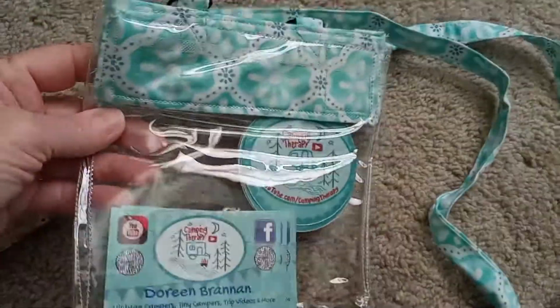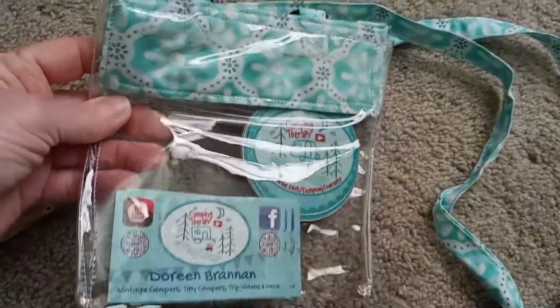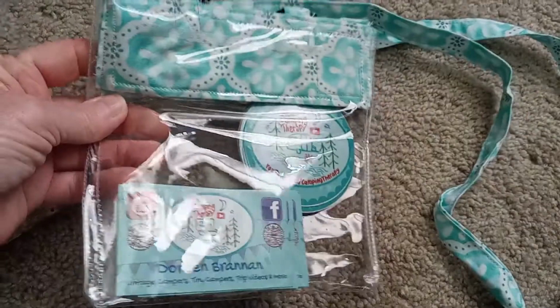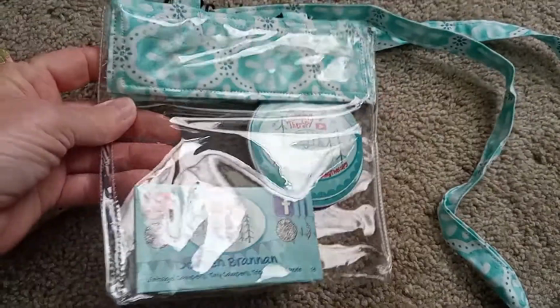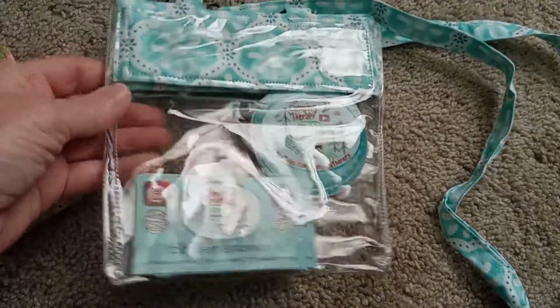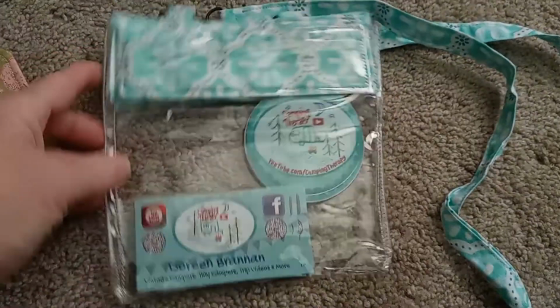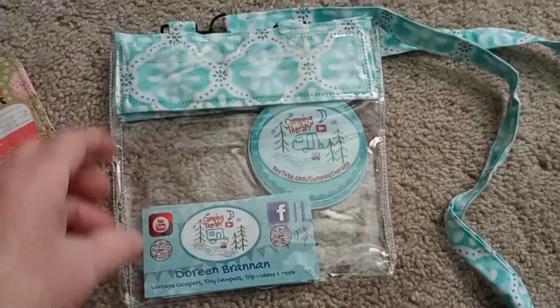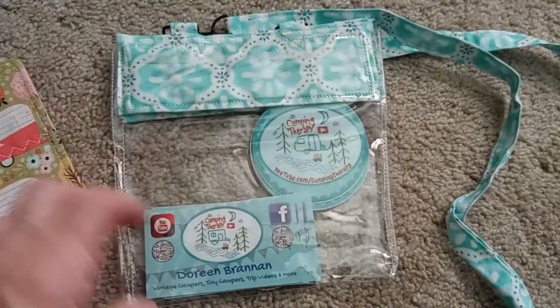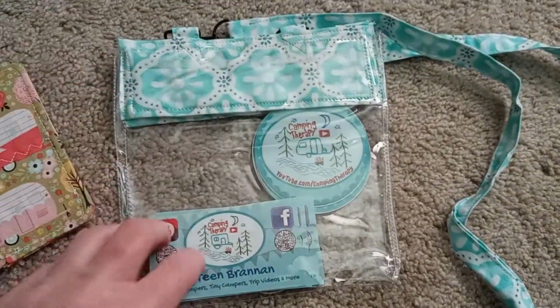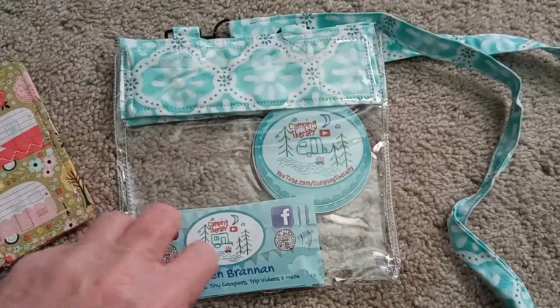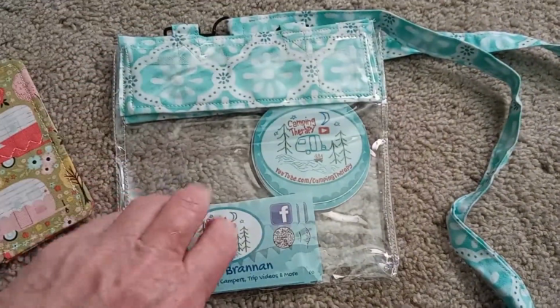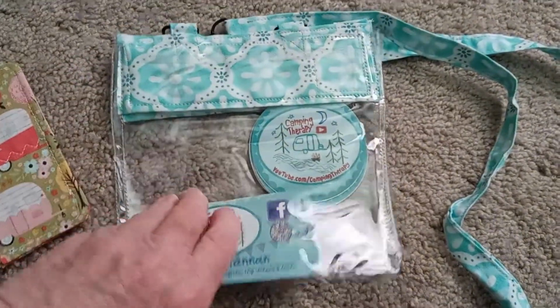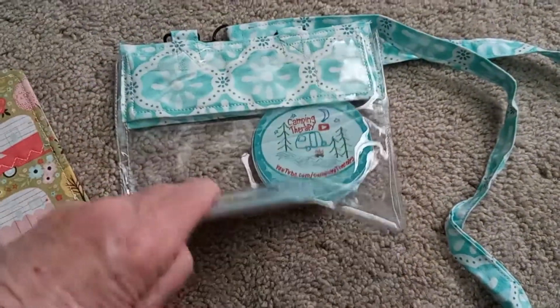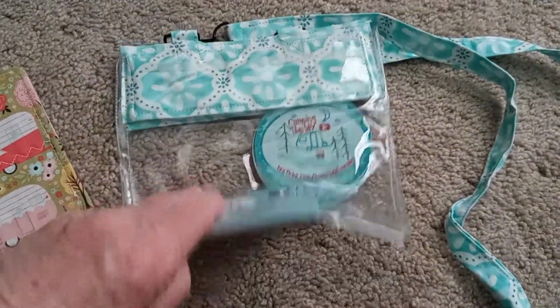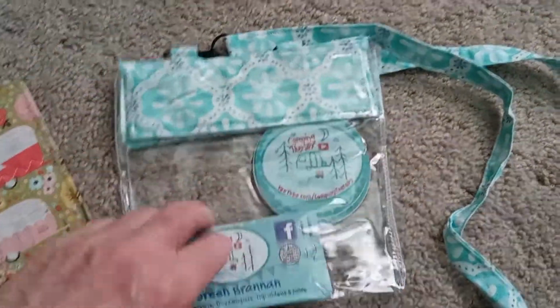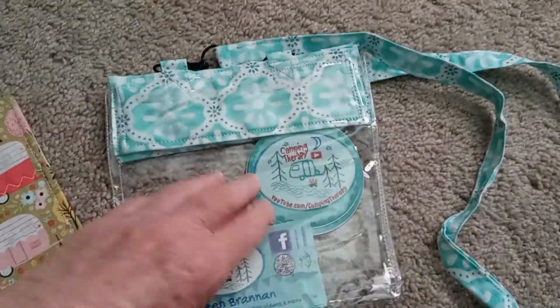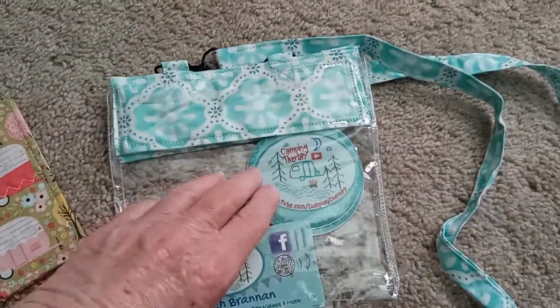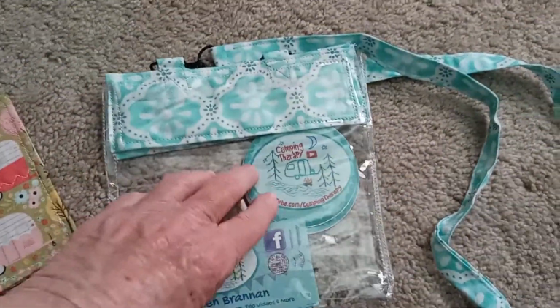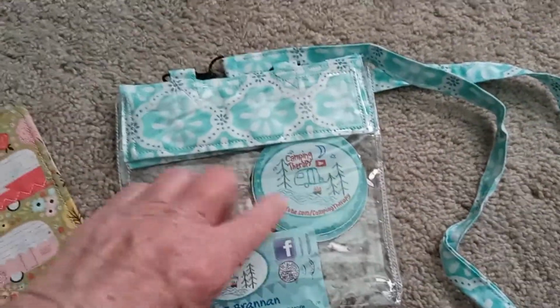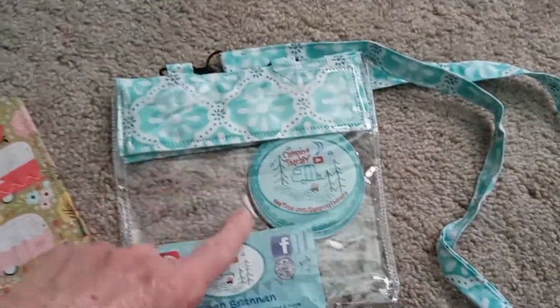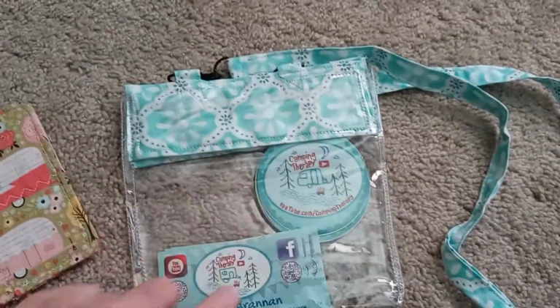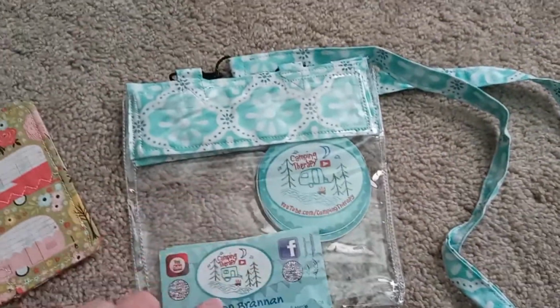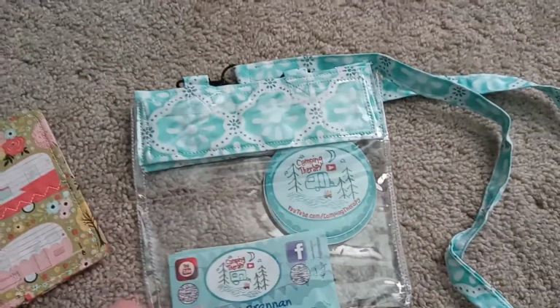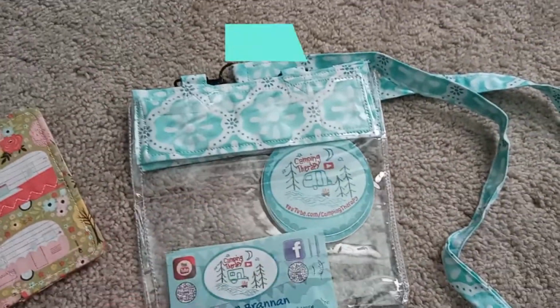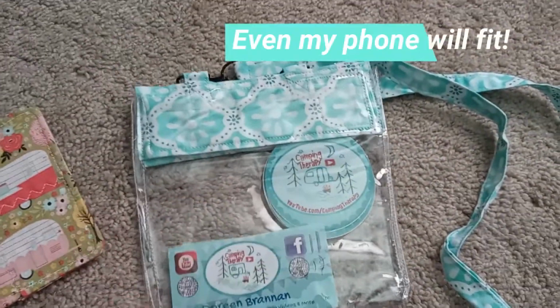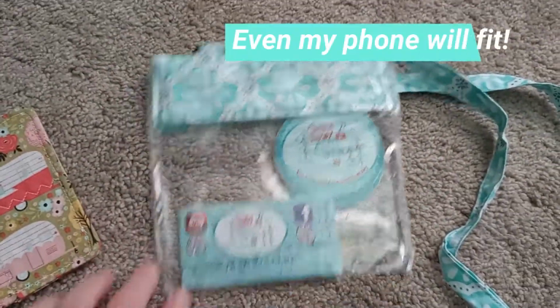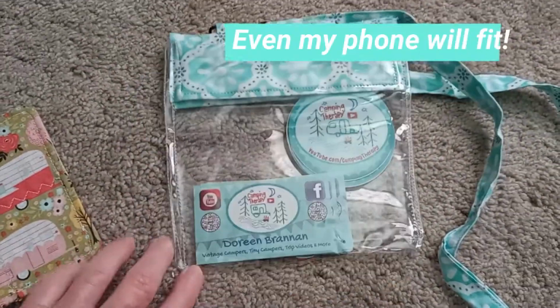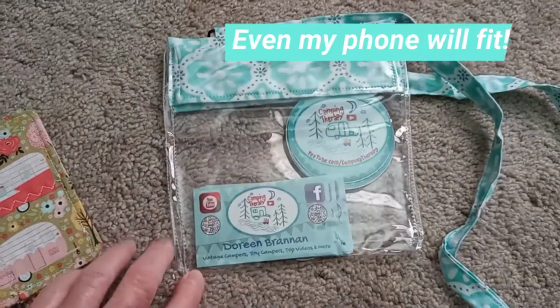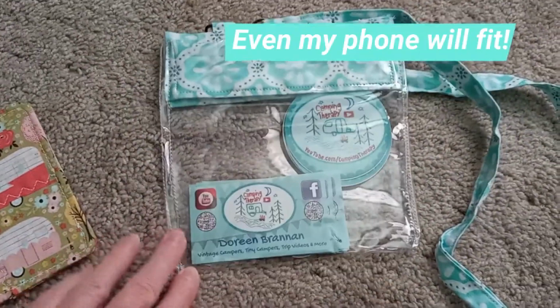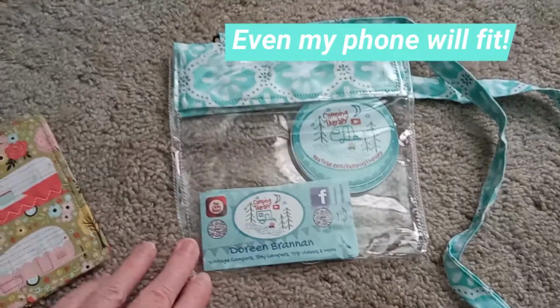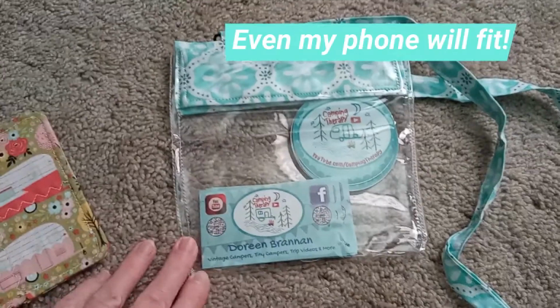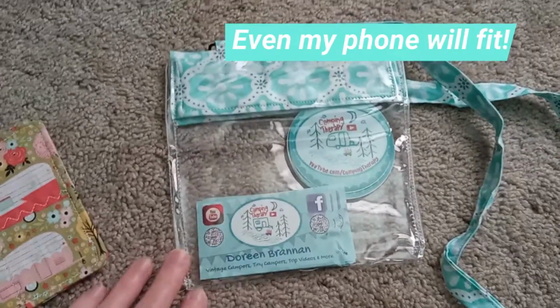I think it's a 5x5 clear plastic, and as you can see, I can fit my cards and stickers in there — plenty of them.